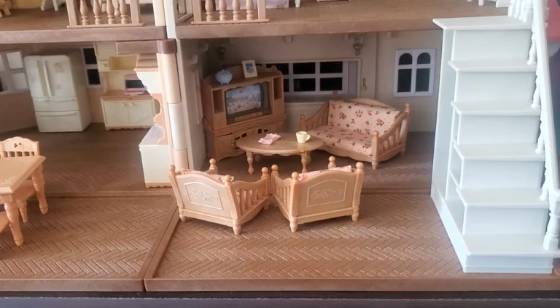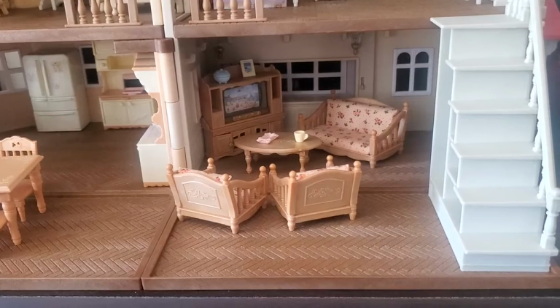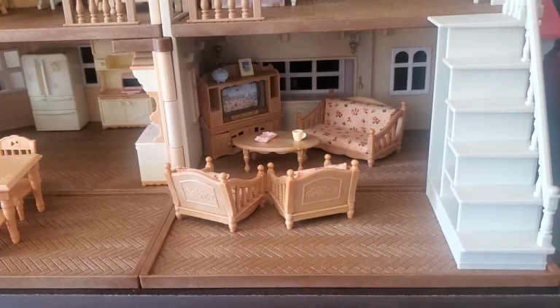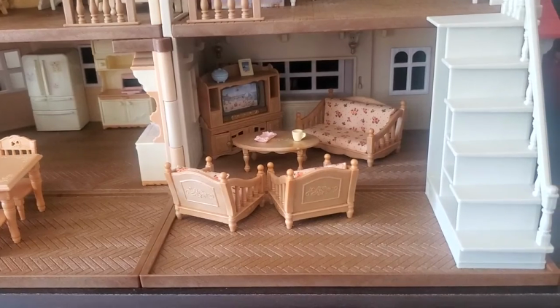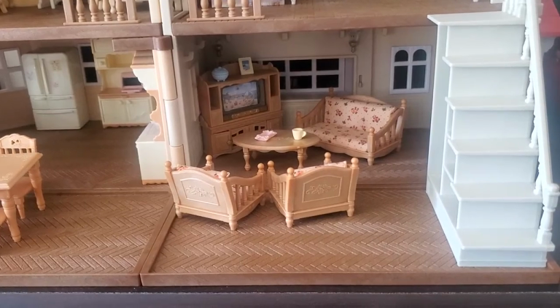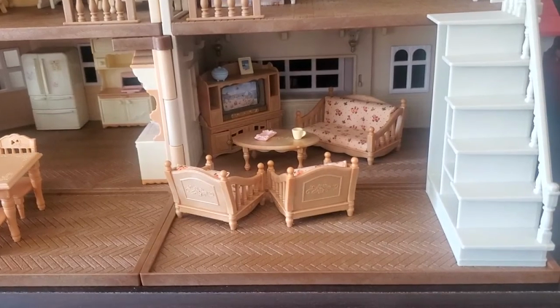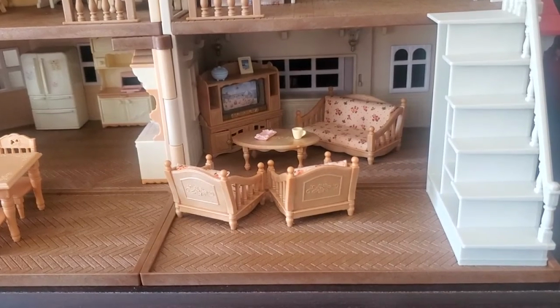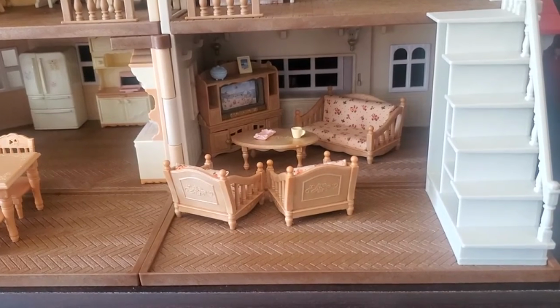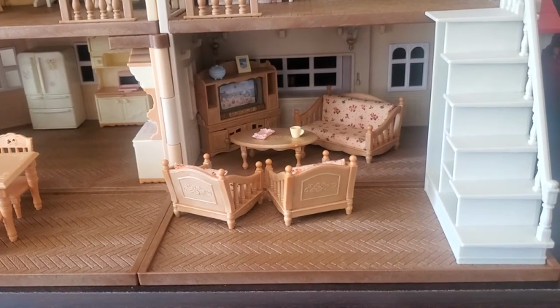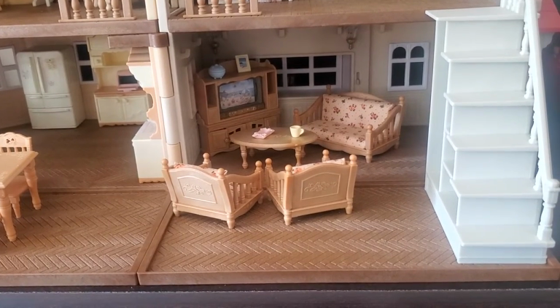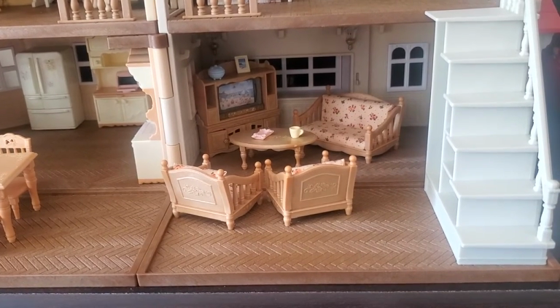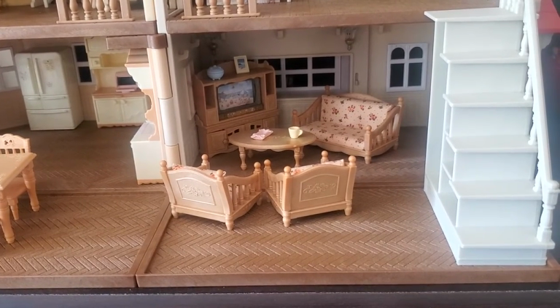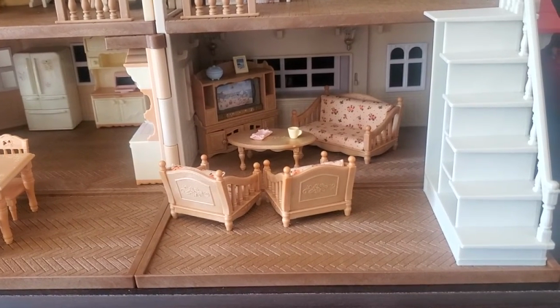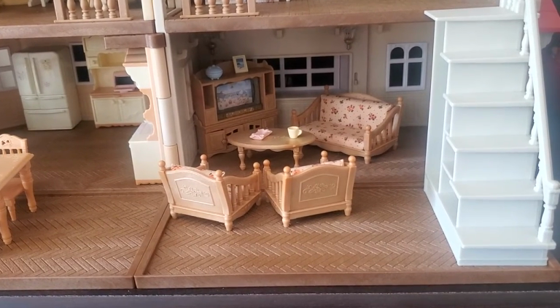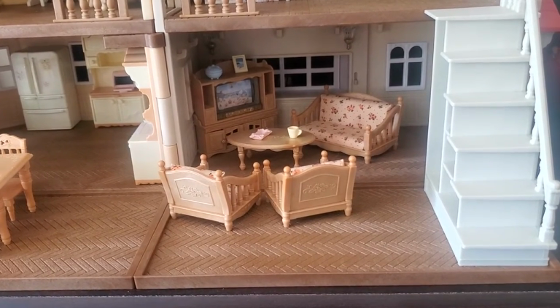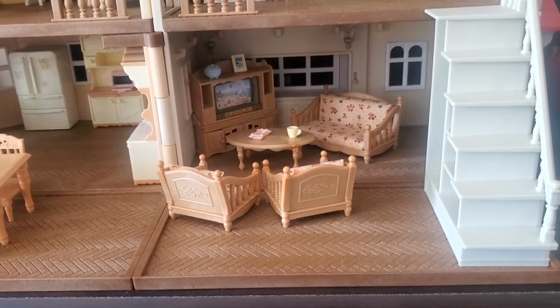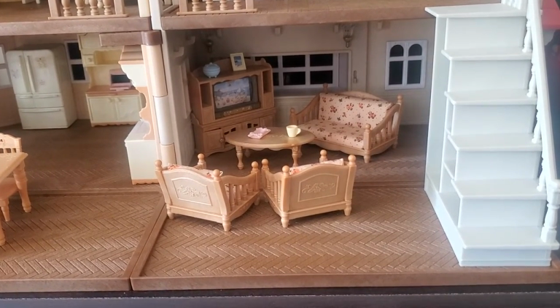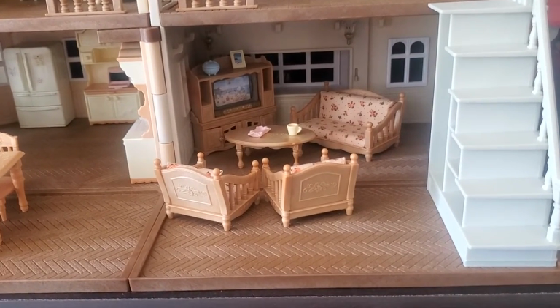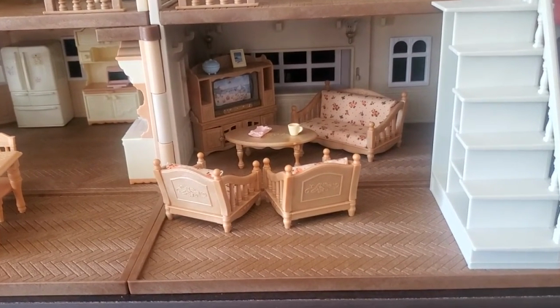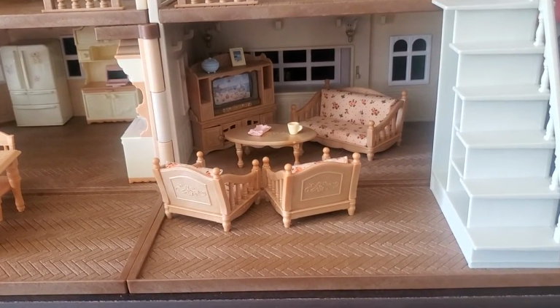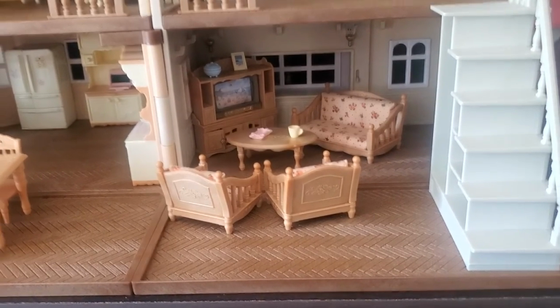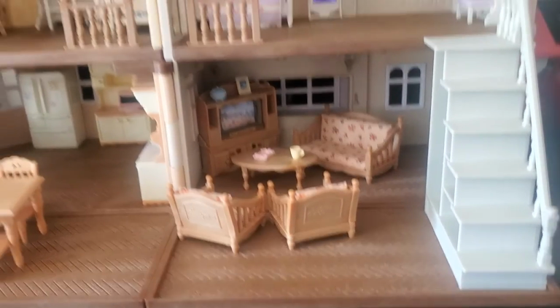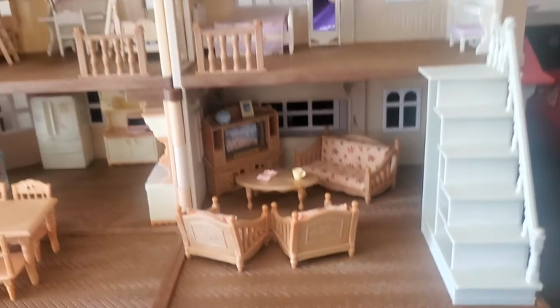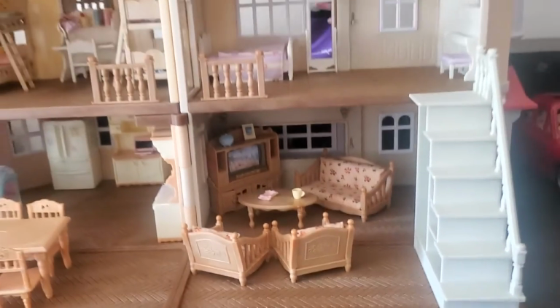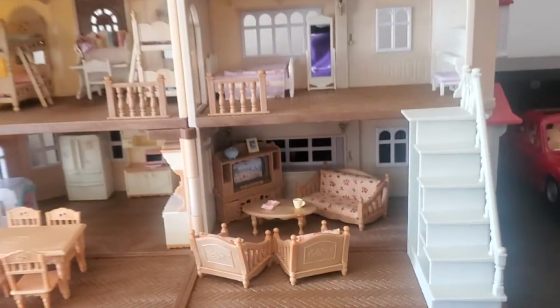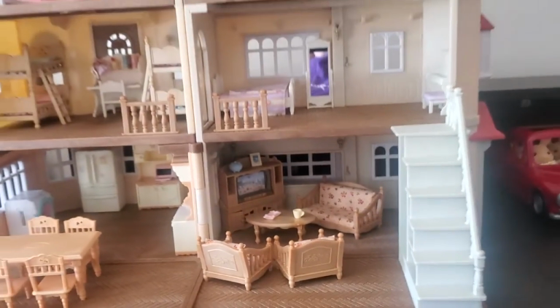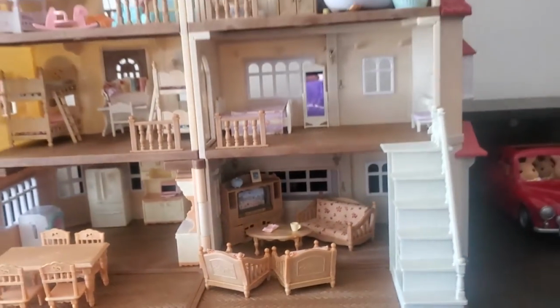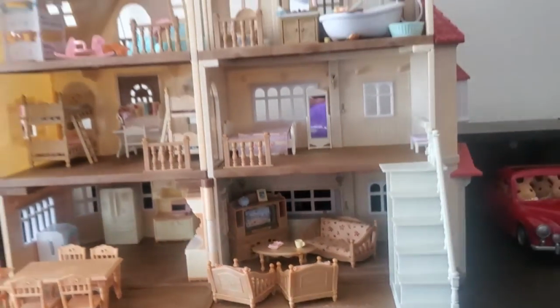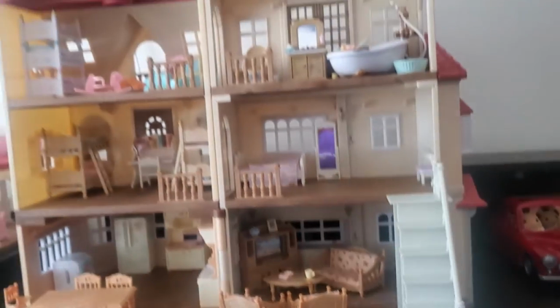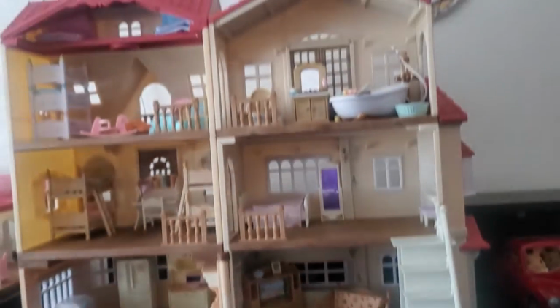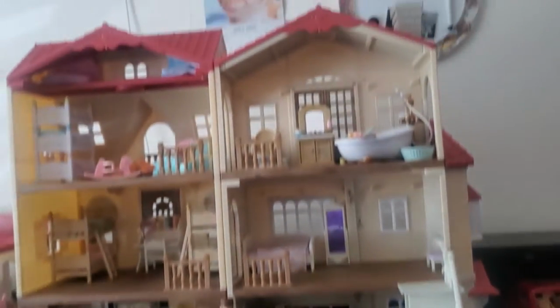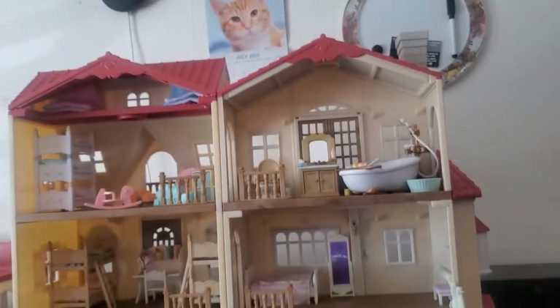Welcome back to my channel. Today we're doing a house tour of my cowgirl critter mansion.